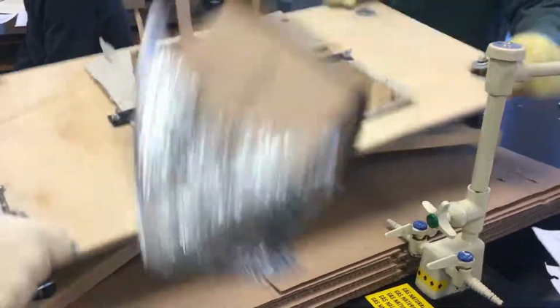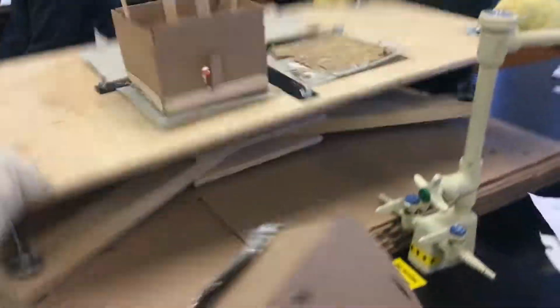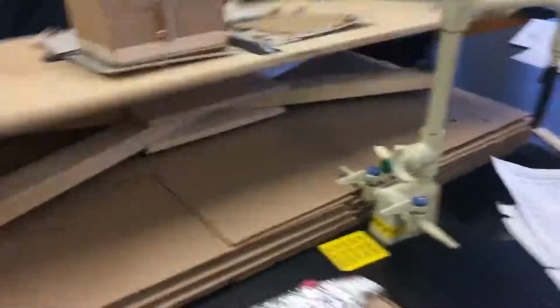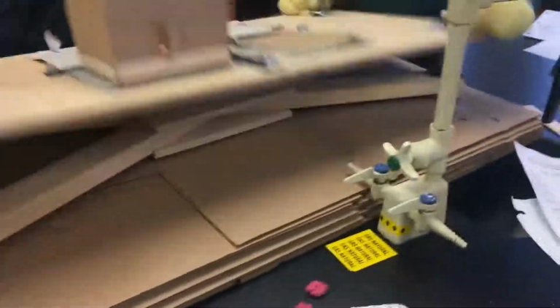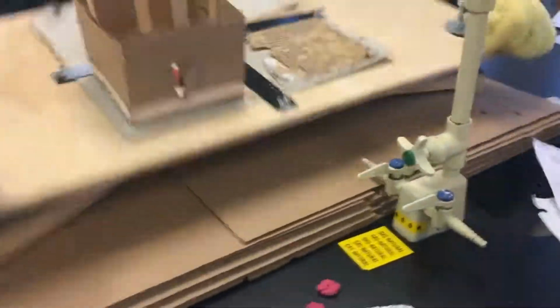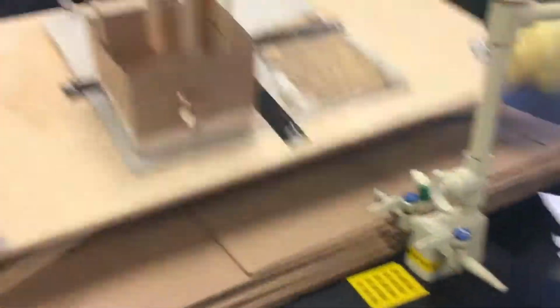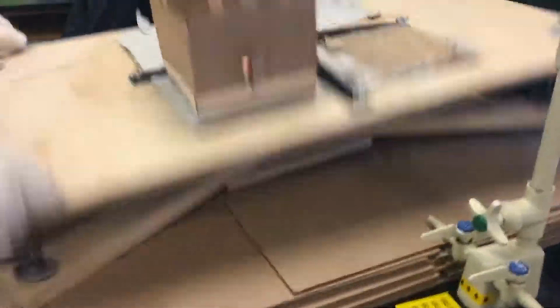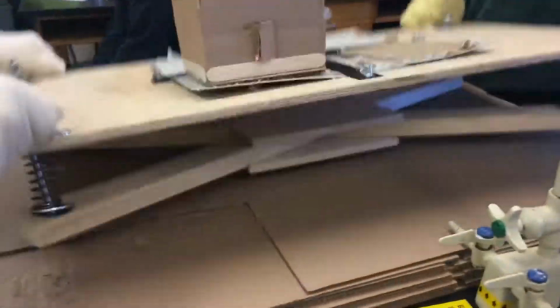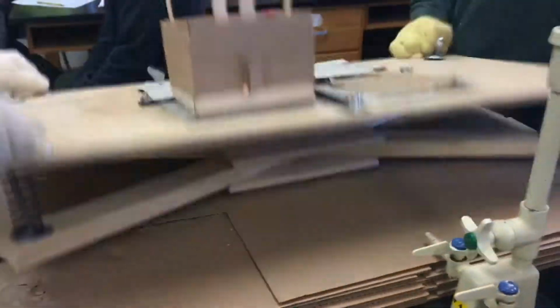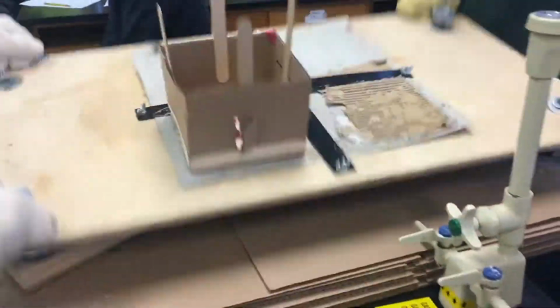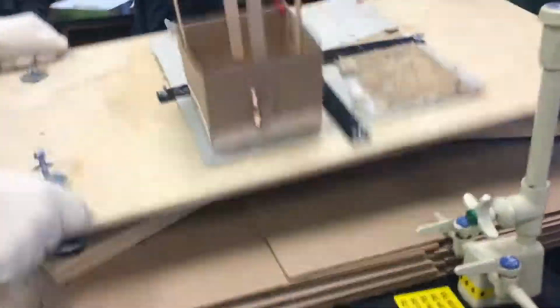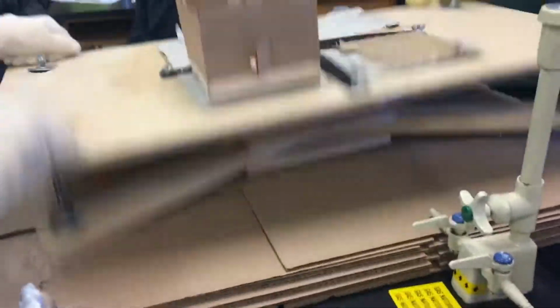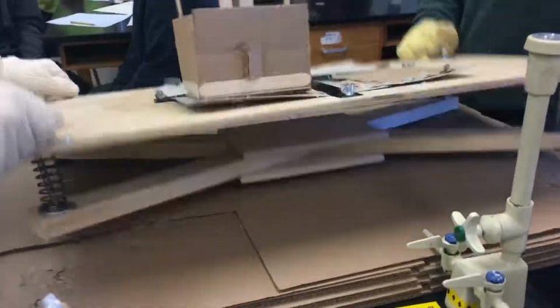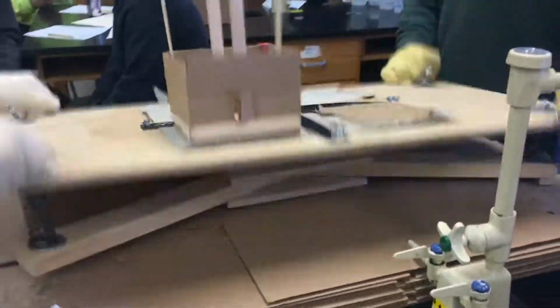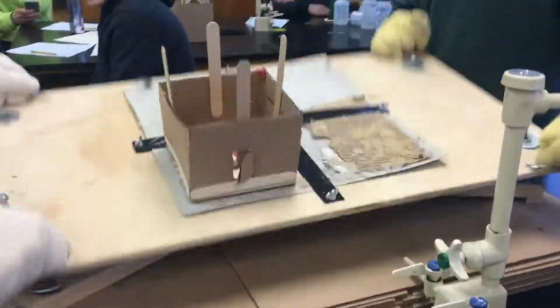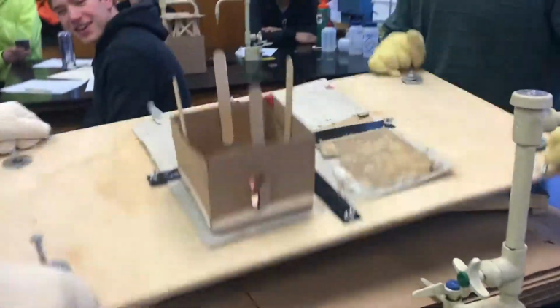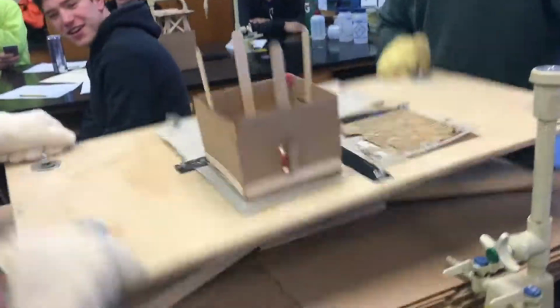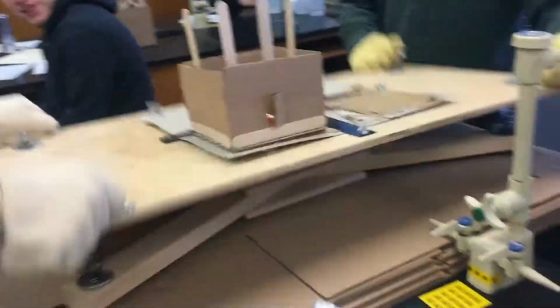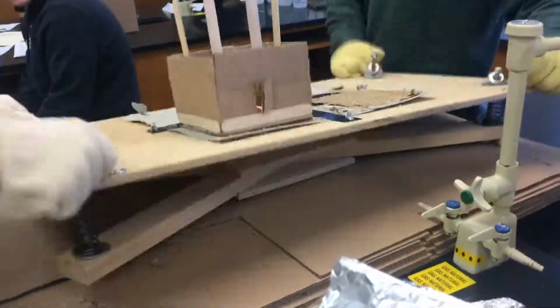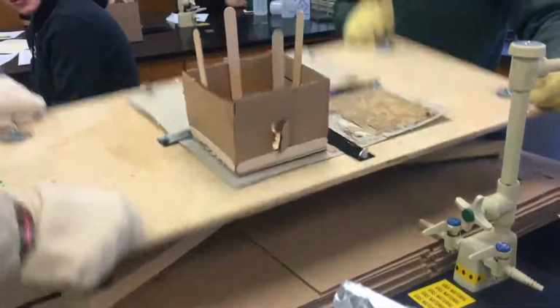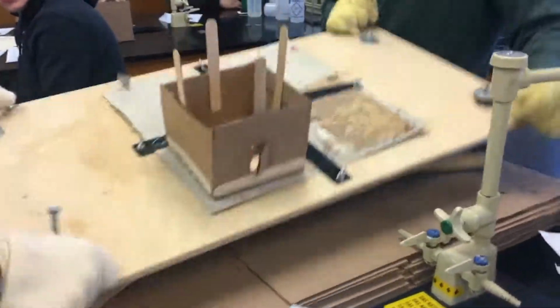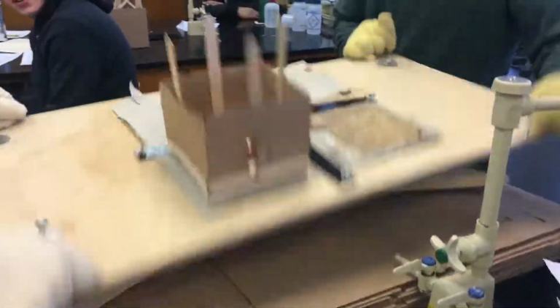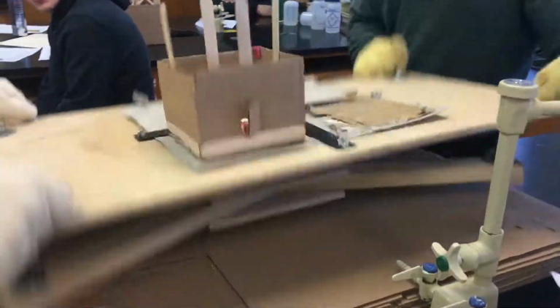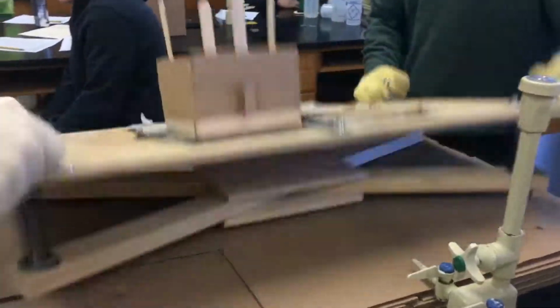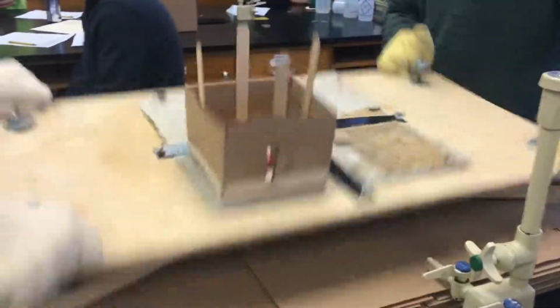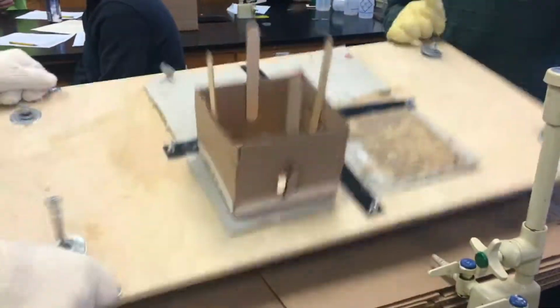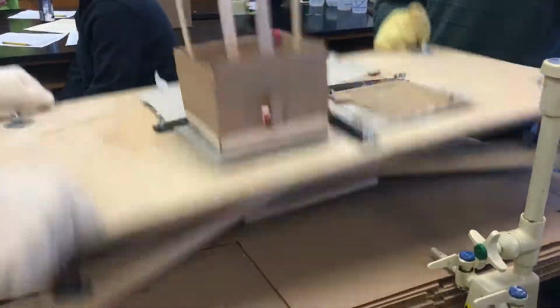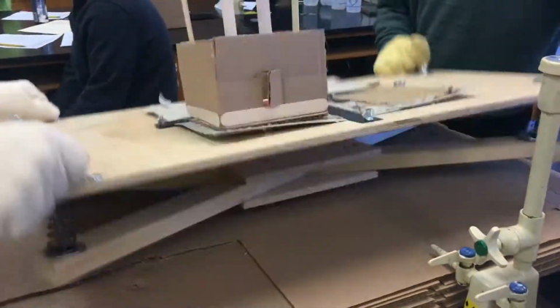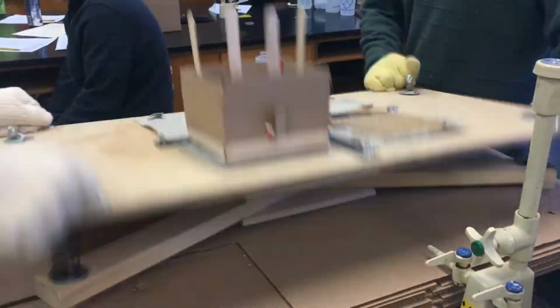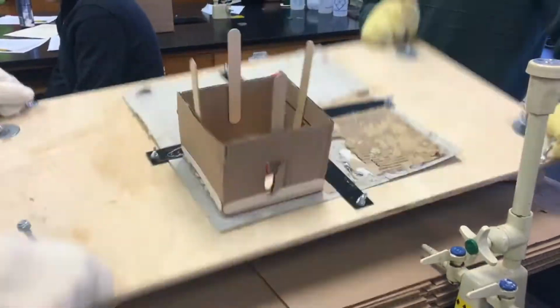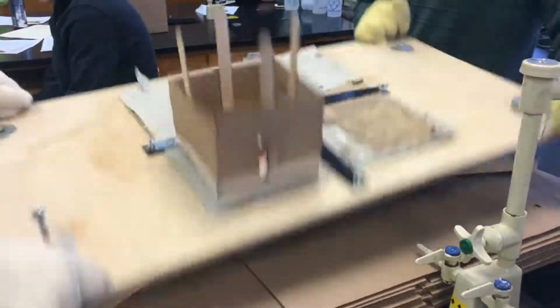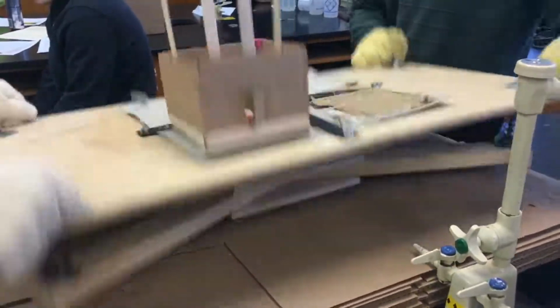Each house was glued onto a platform where the teachers would then shake it constantly for 30 seconds, modeling an earthquake.